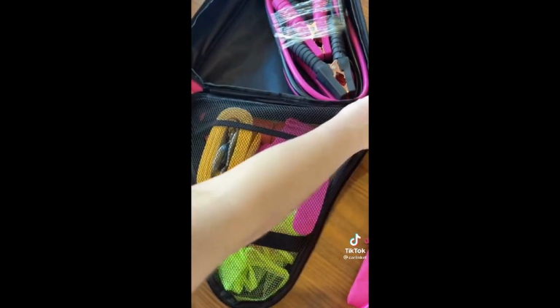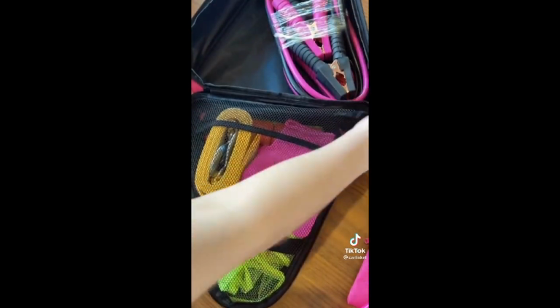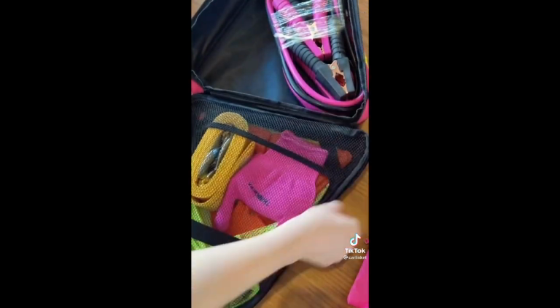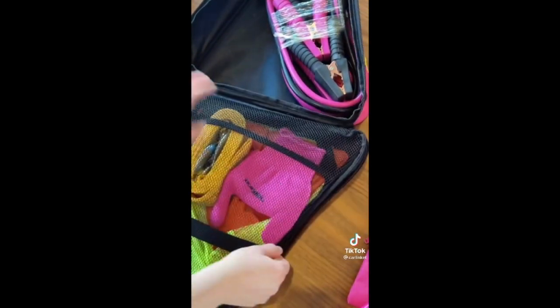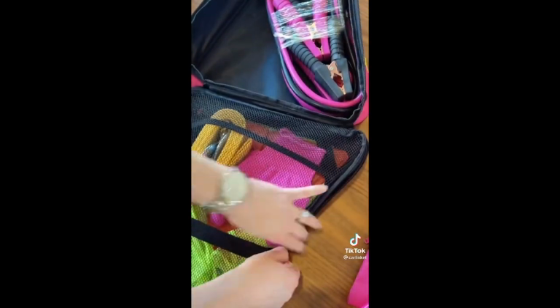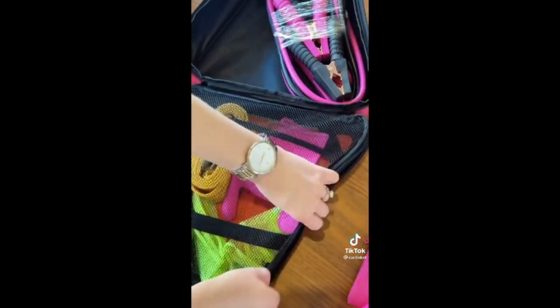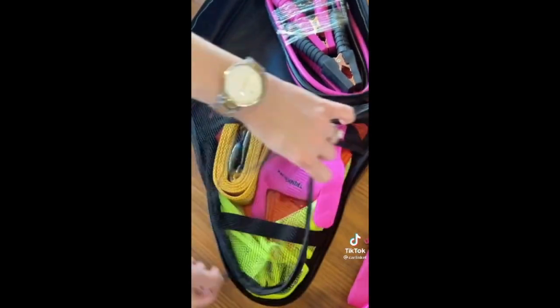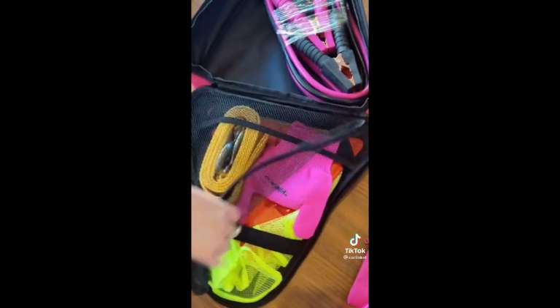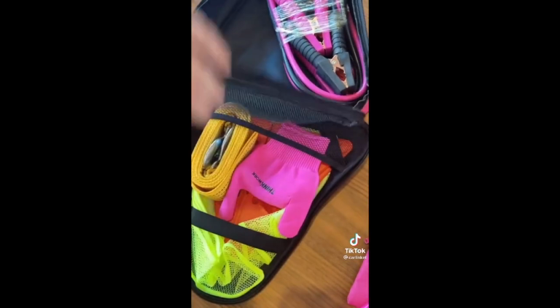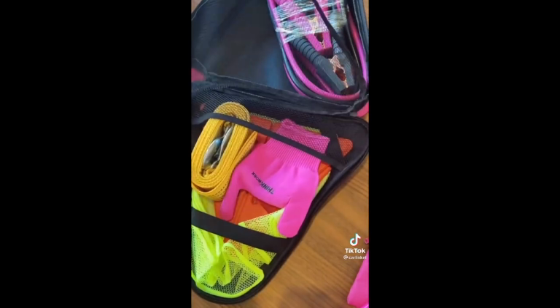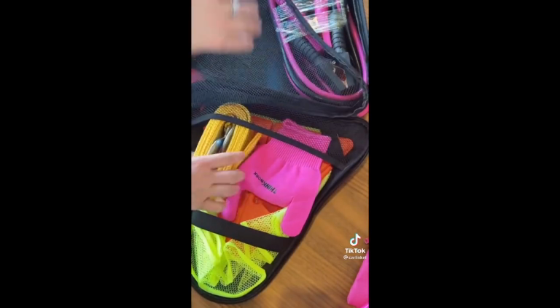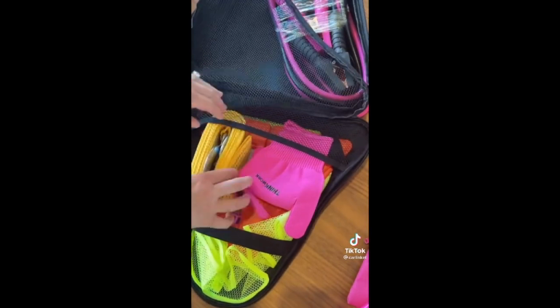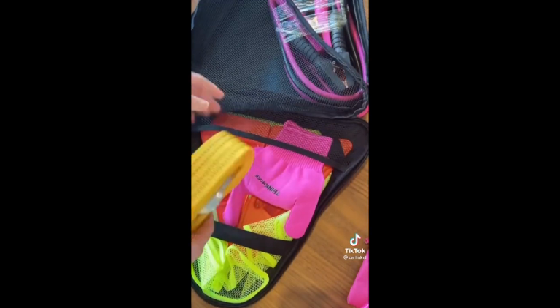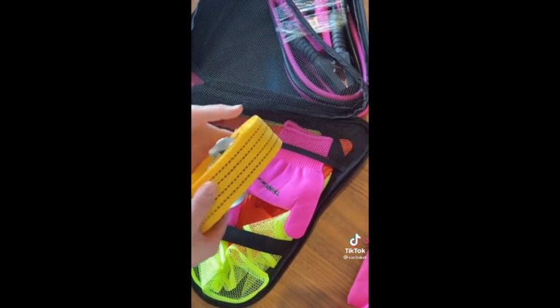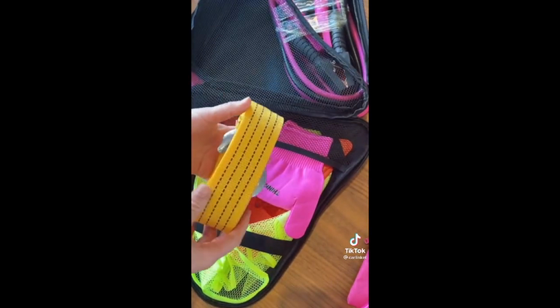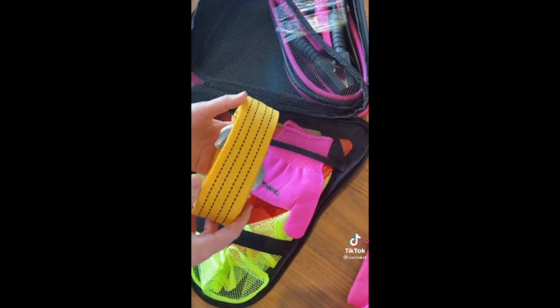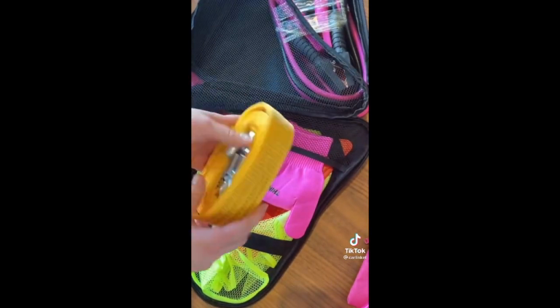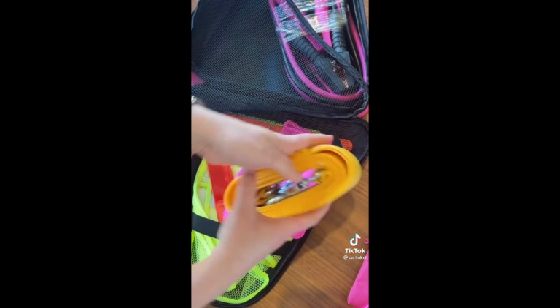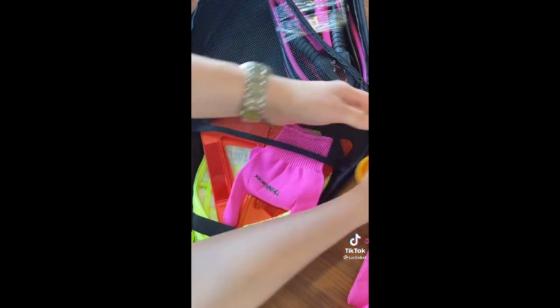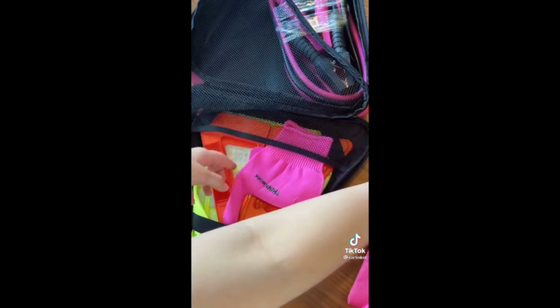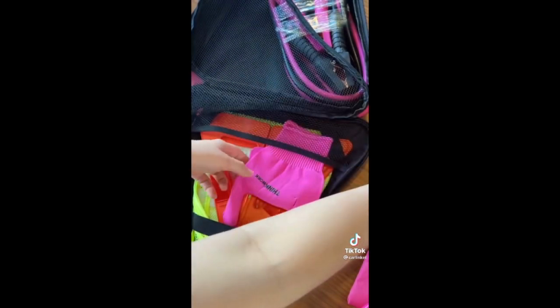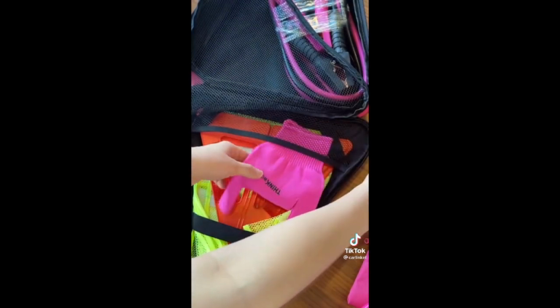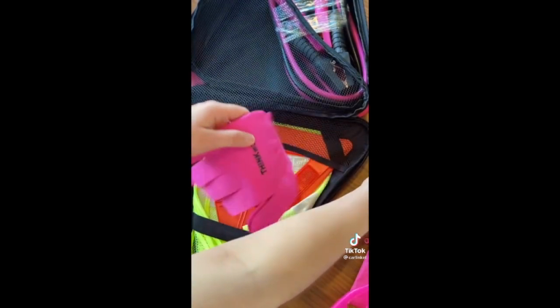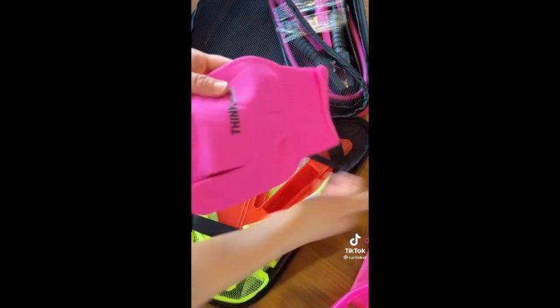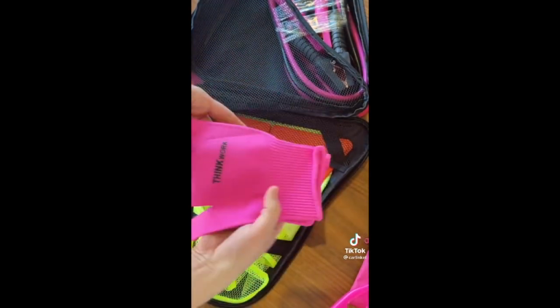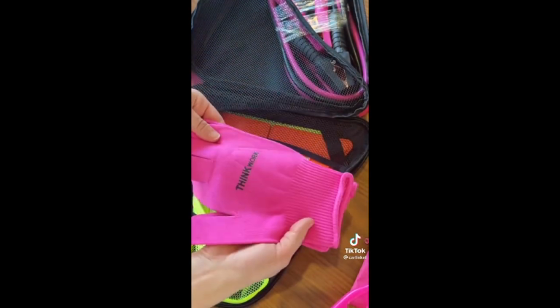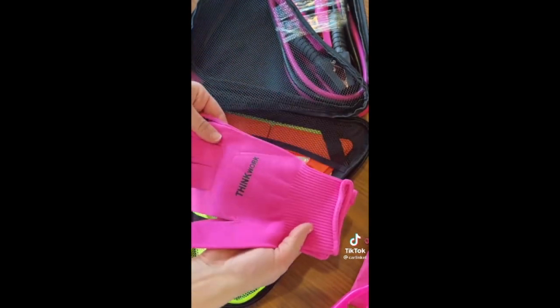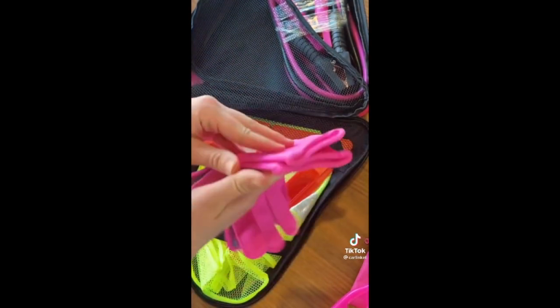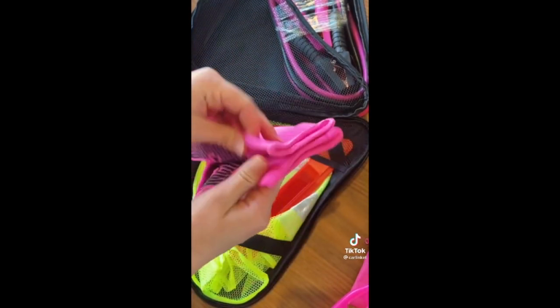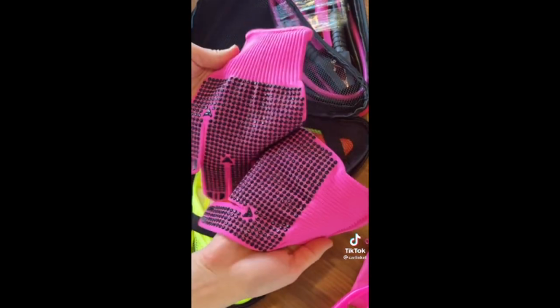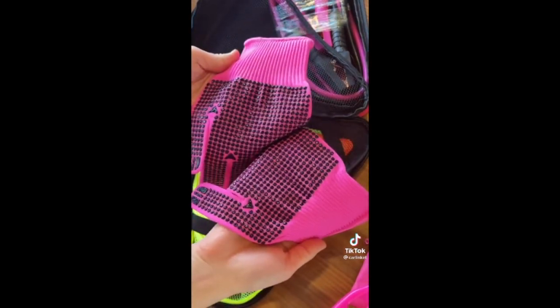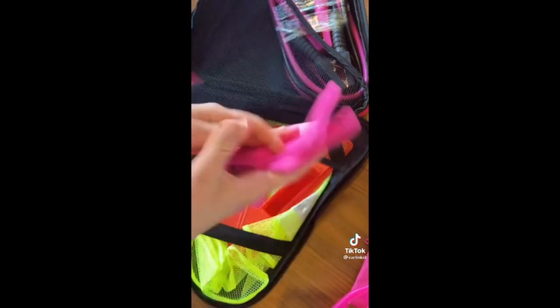Then on the other side there is a tow rope, some pink gloves, and some reflective gear.